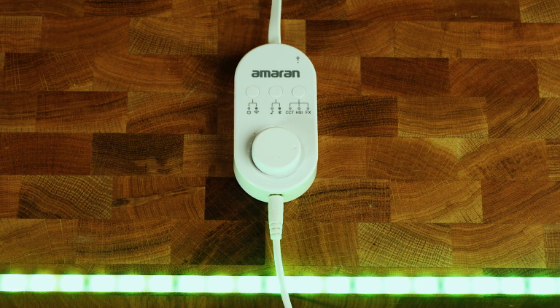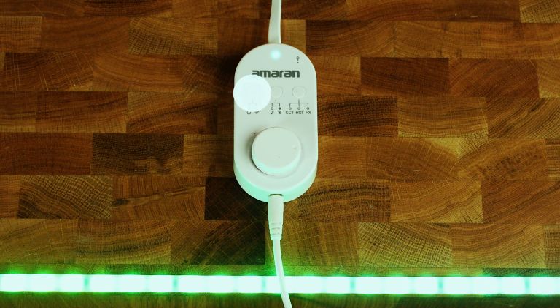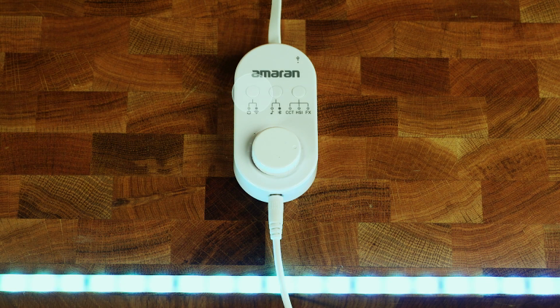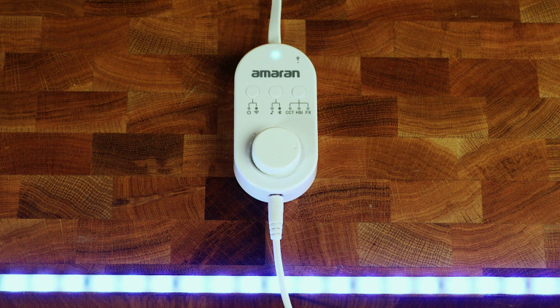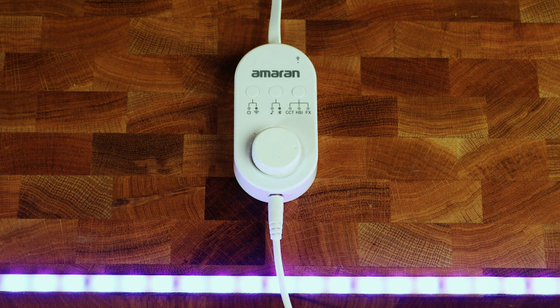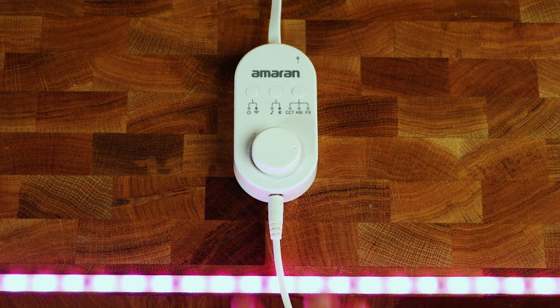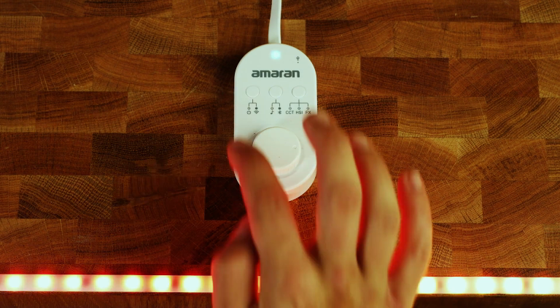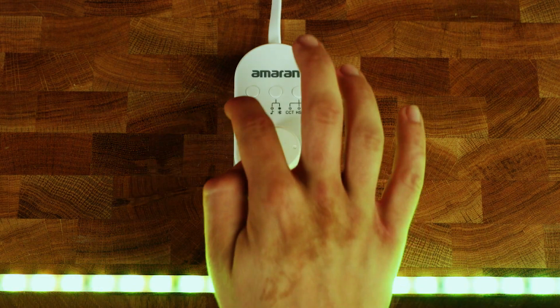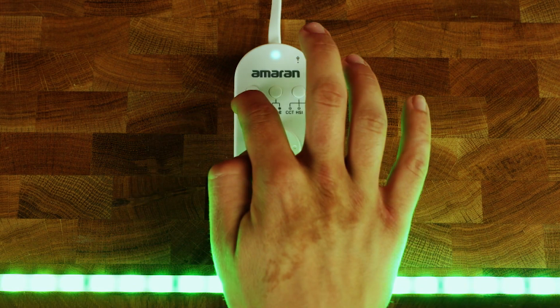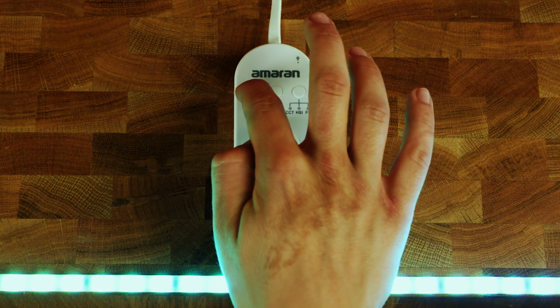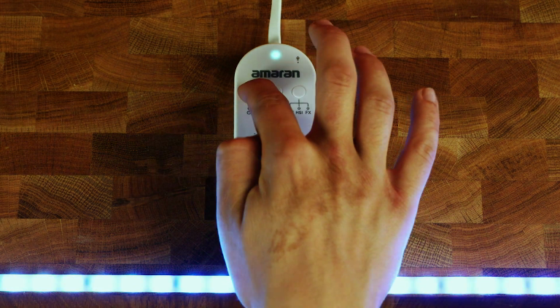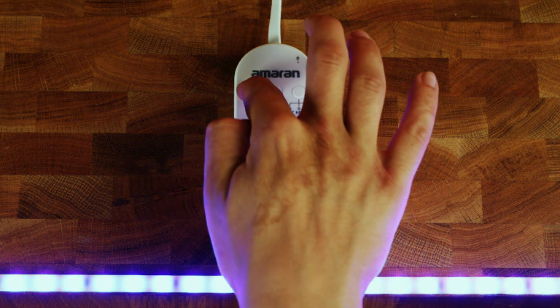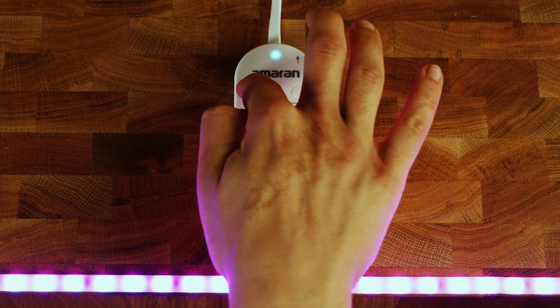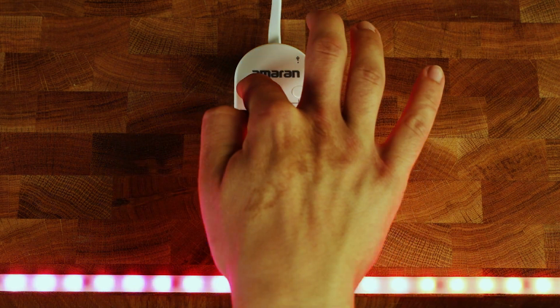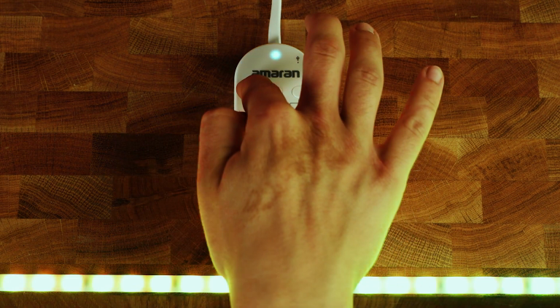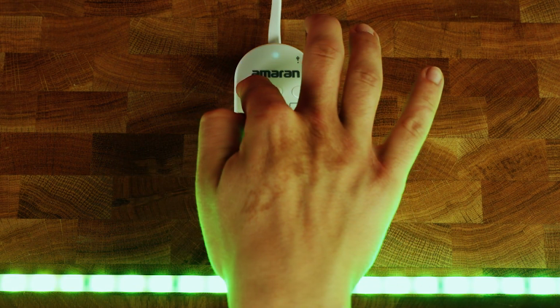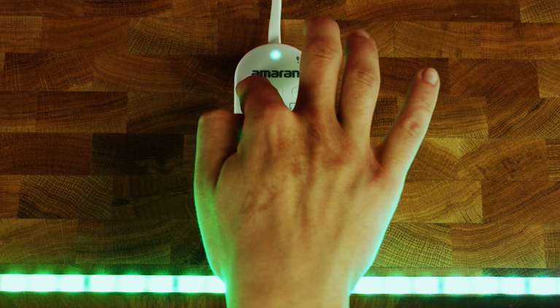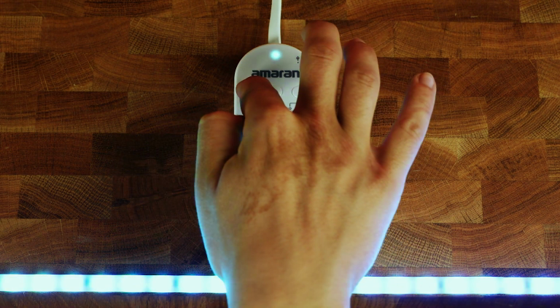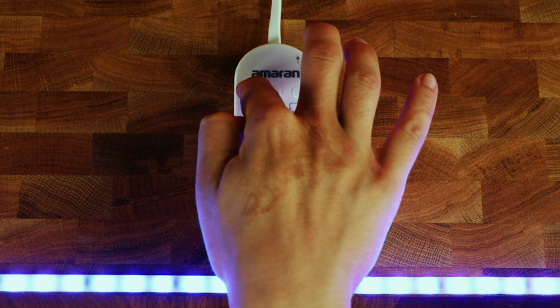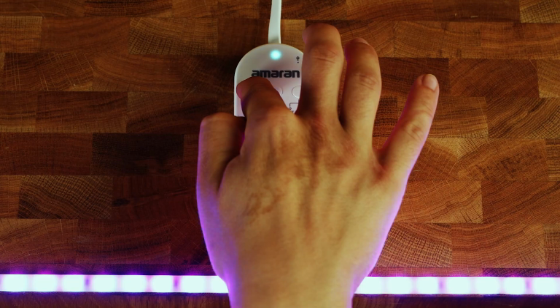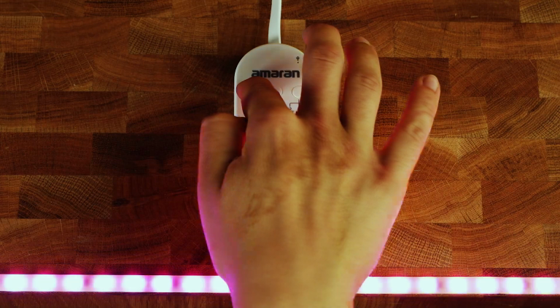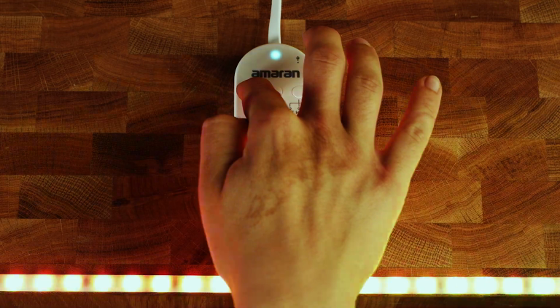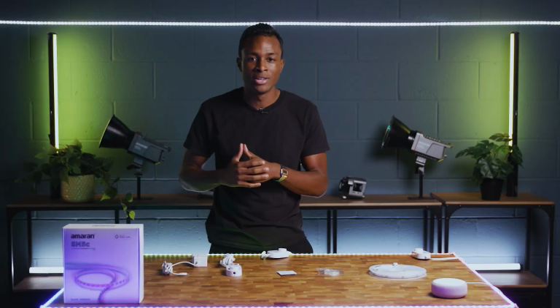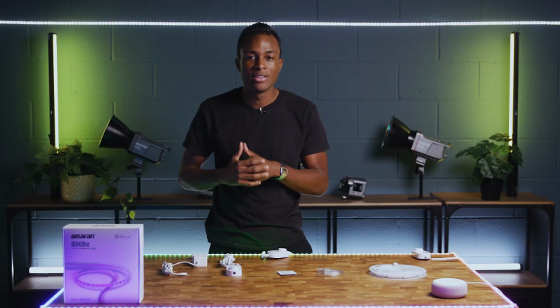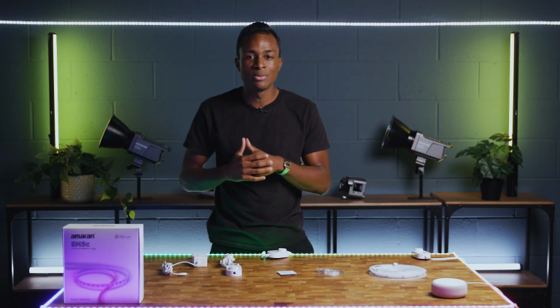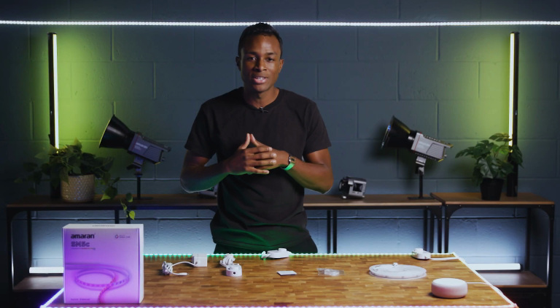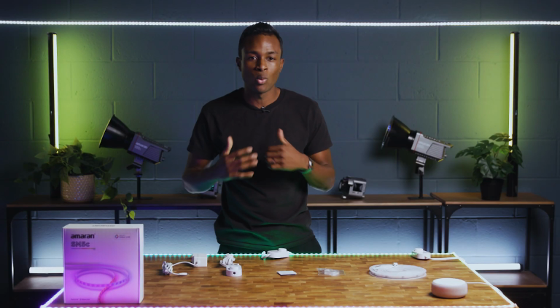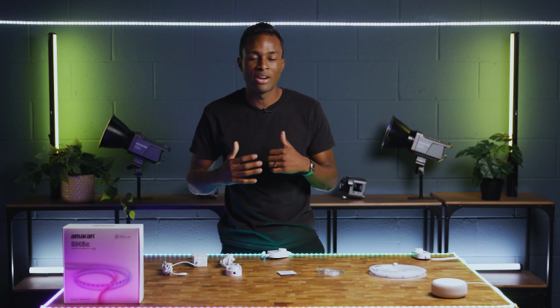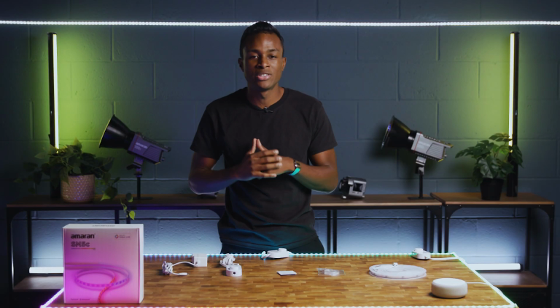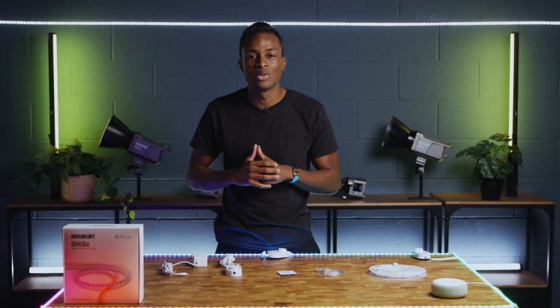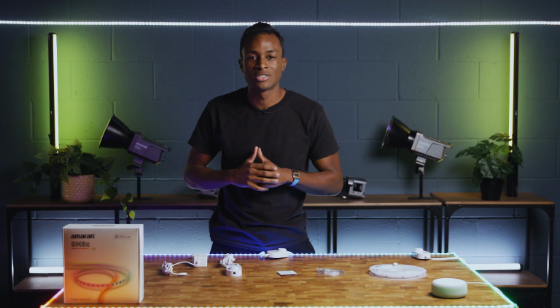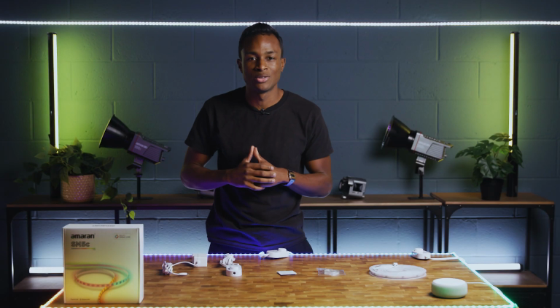Then press and hold the leftmost button on the controller for three seconds or until the indicator light flashes quickly. This means that the Wi-Fi reset was successful.